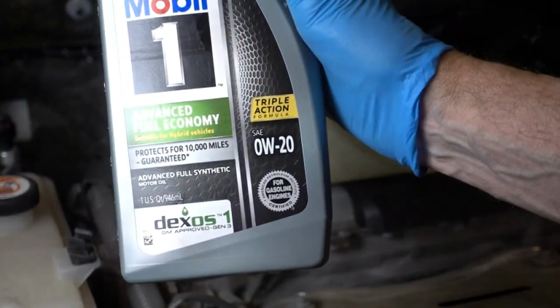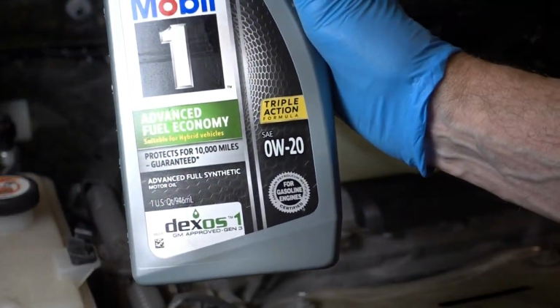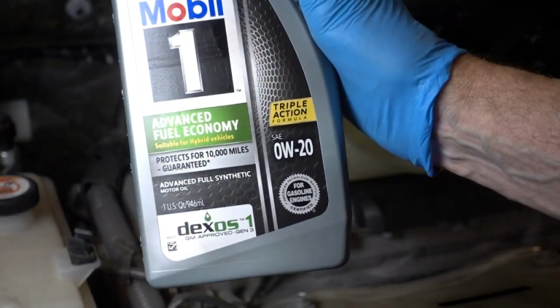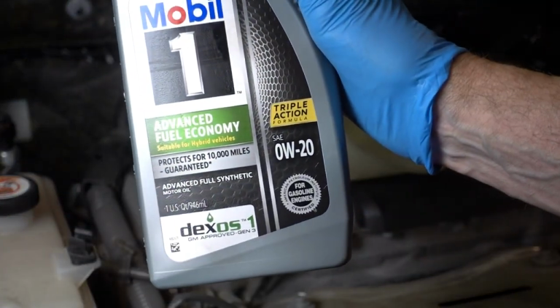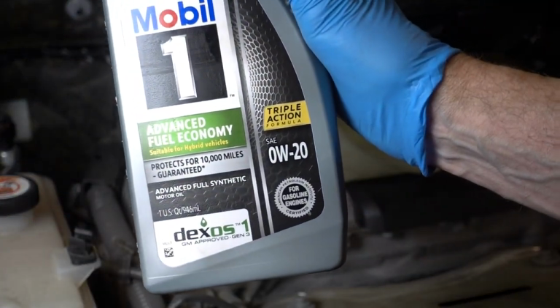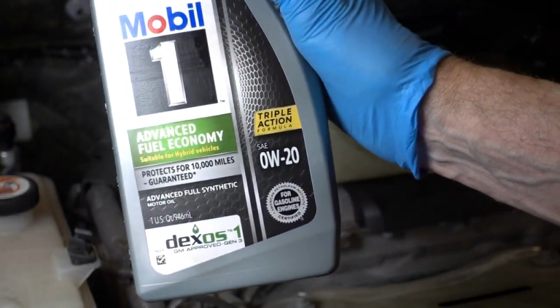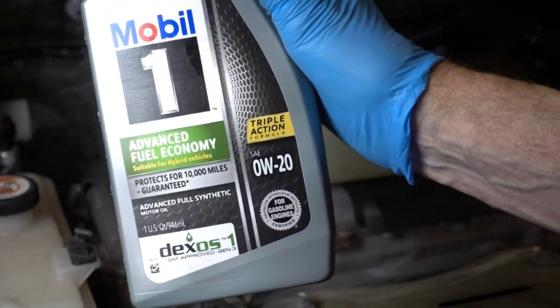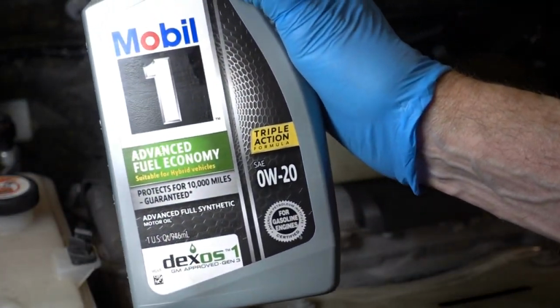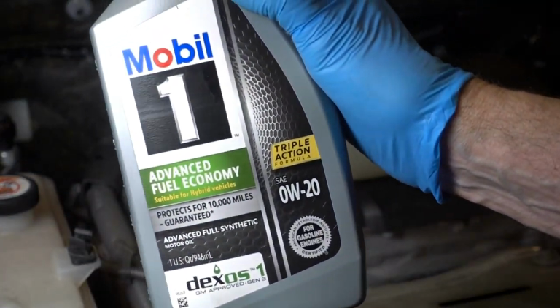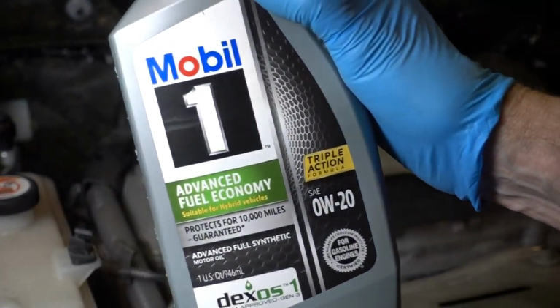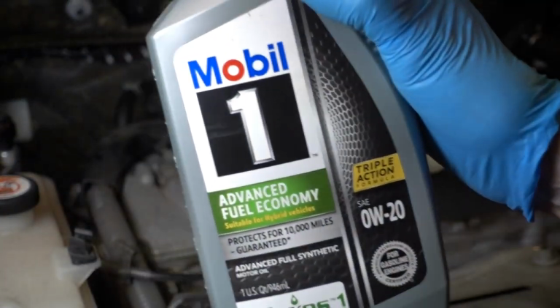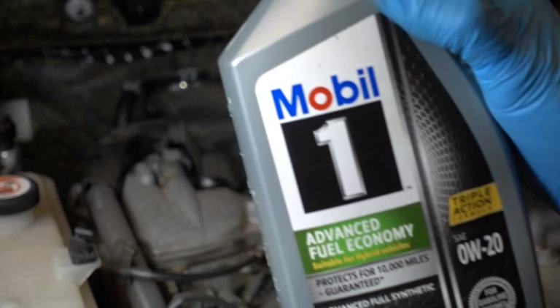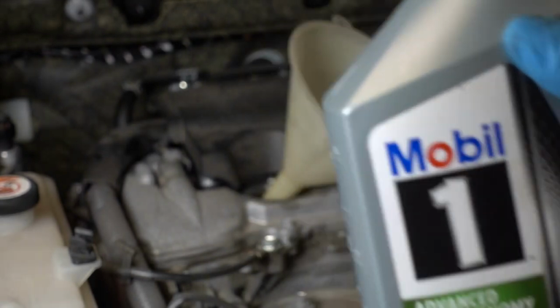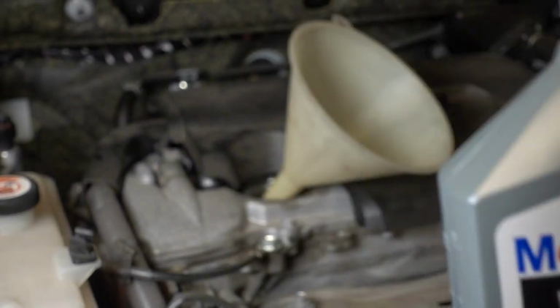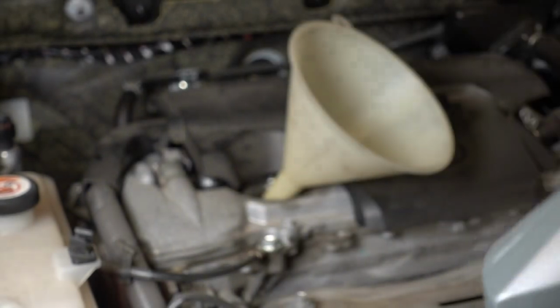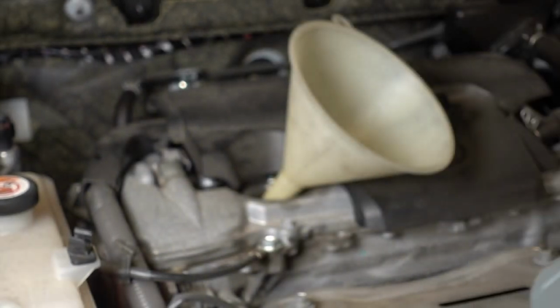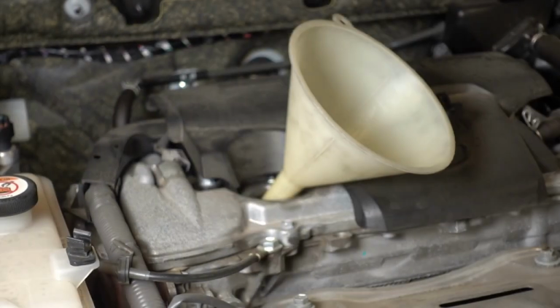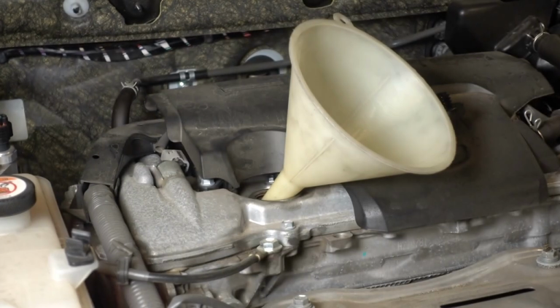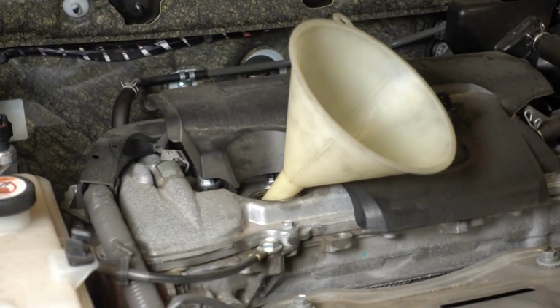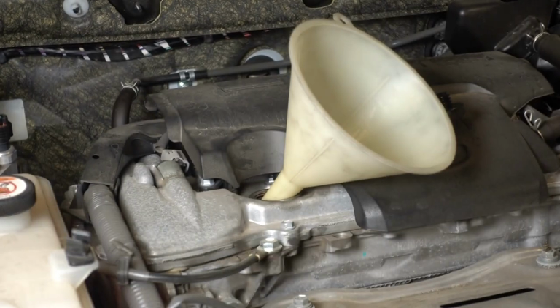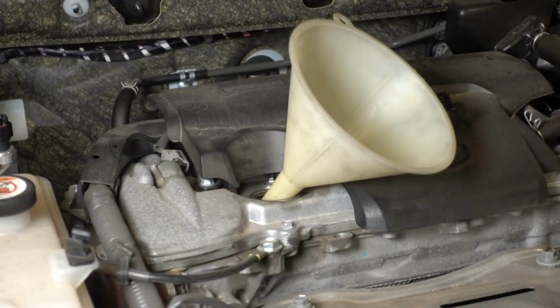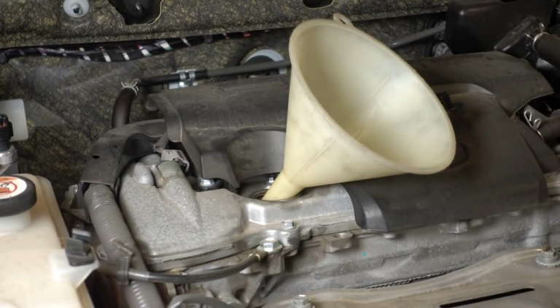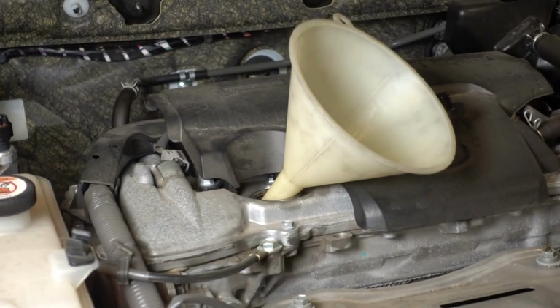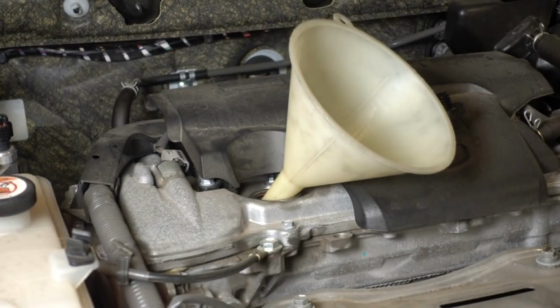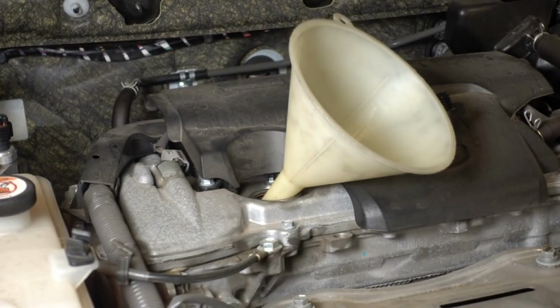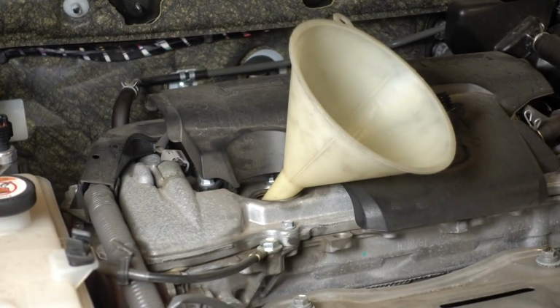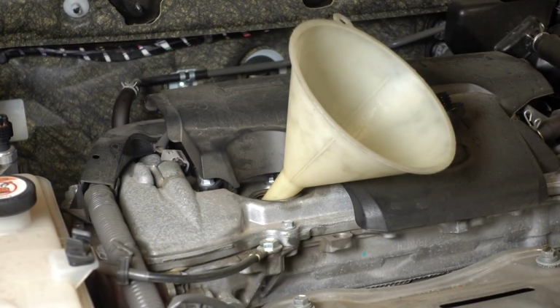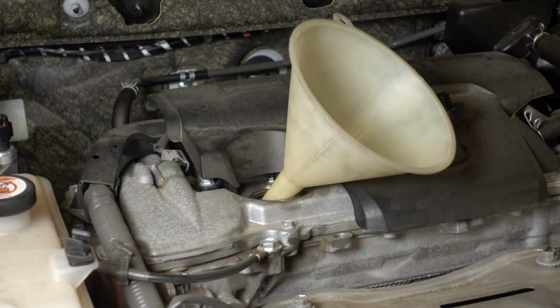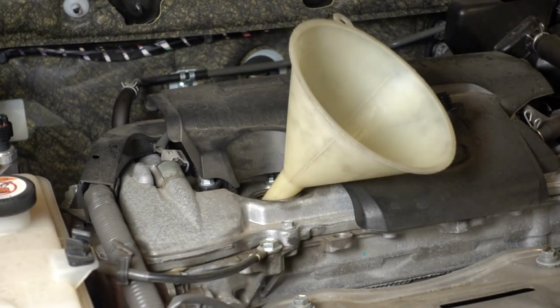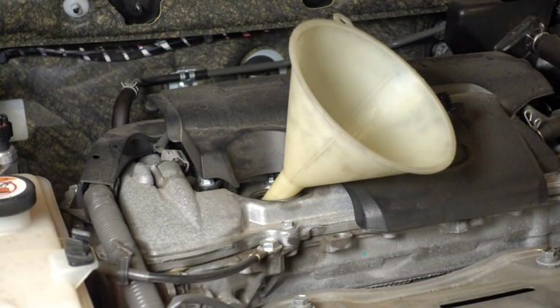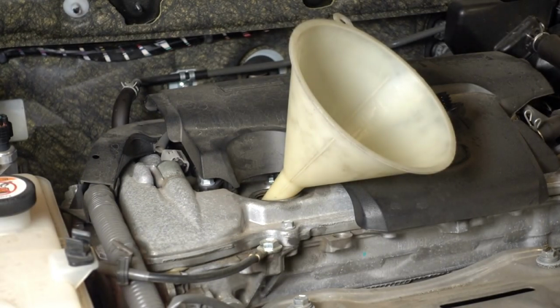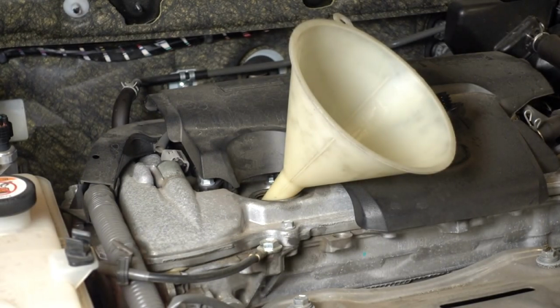Using Mobil One 0w-20. It takes 4.6 quarts.